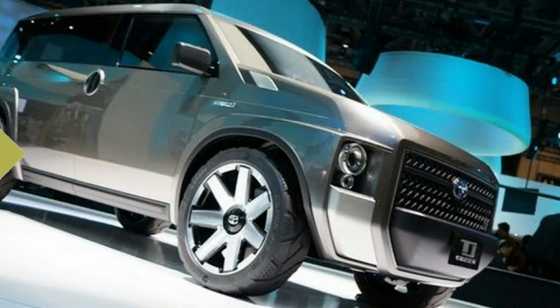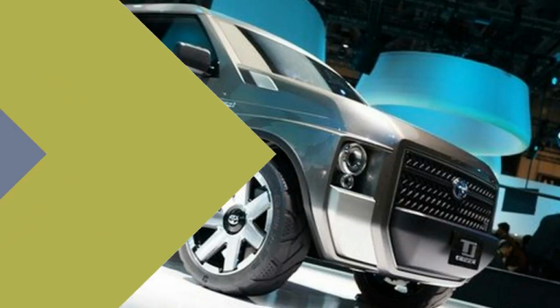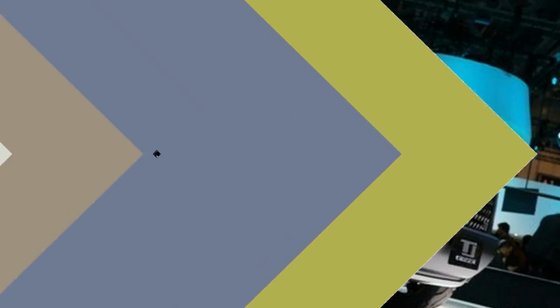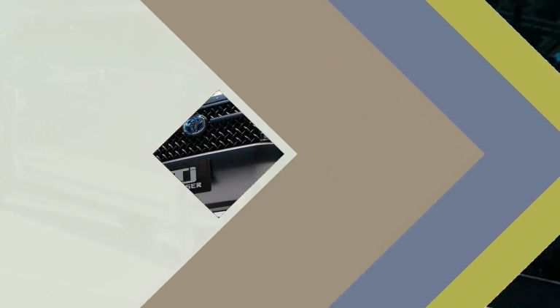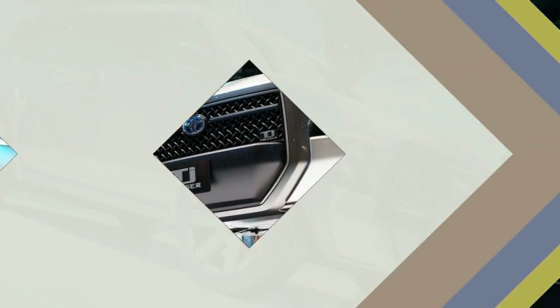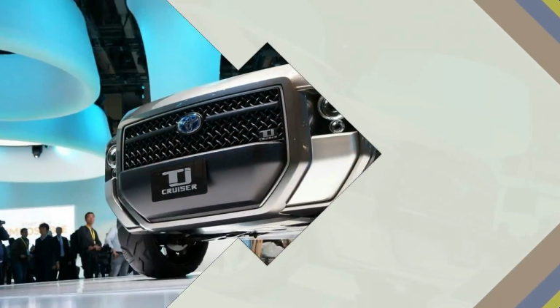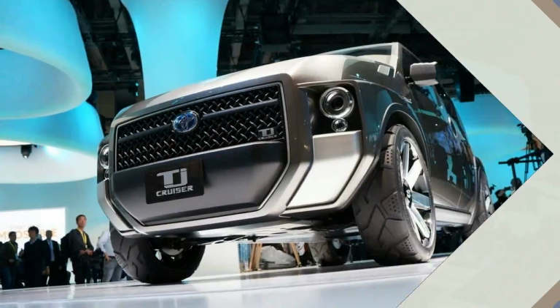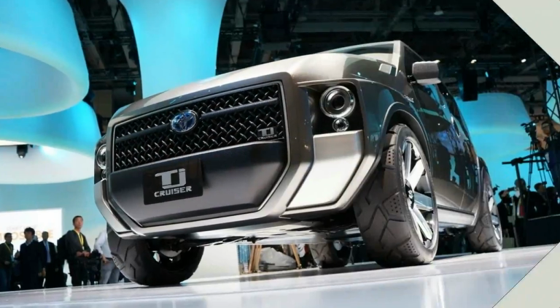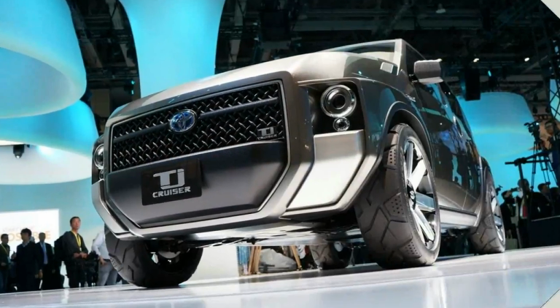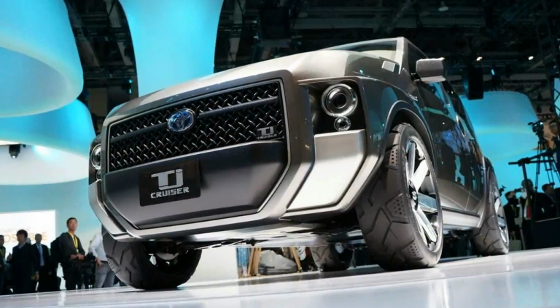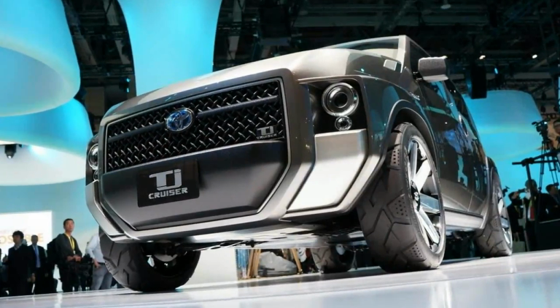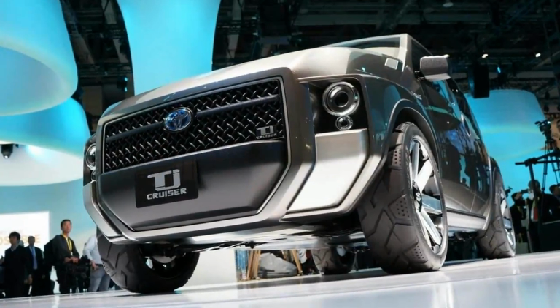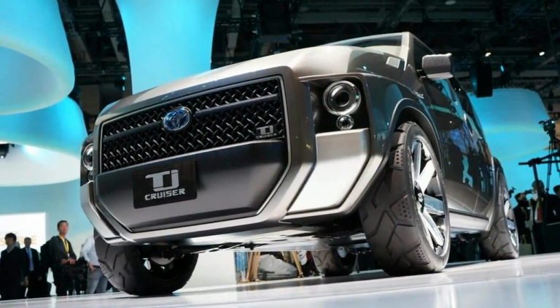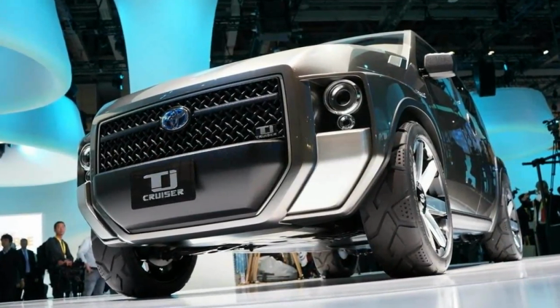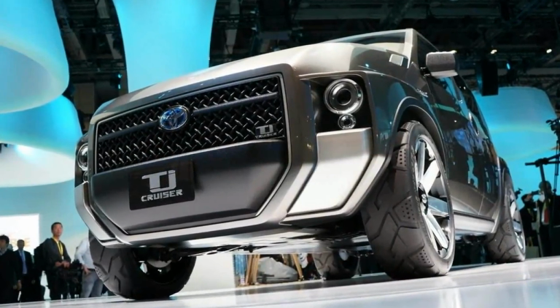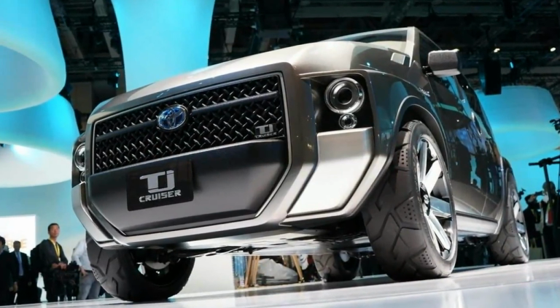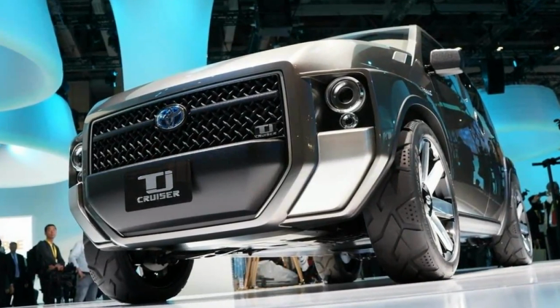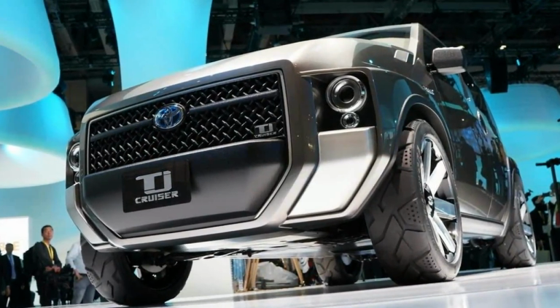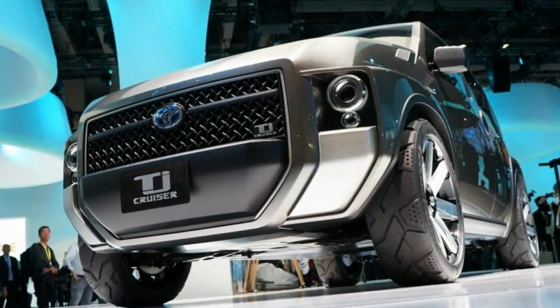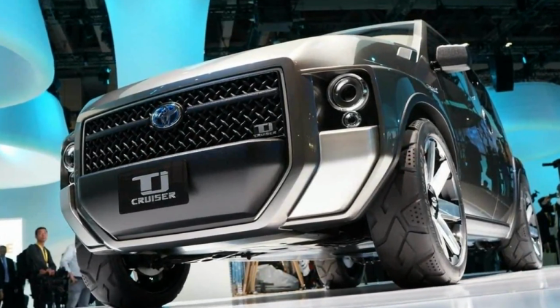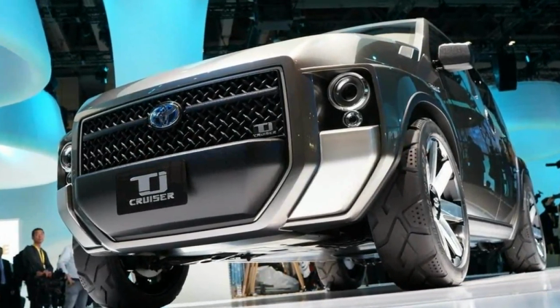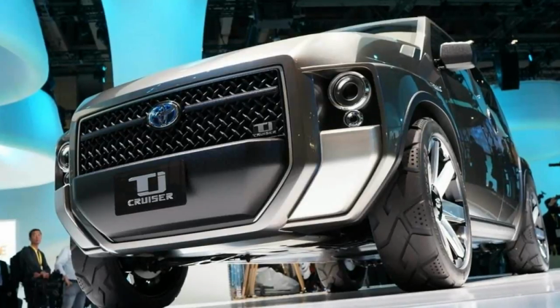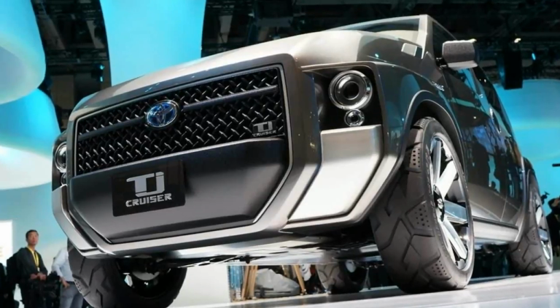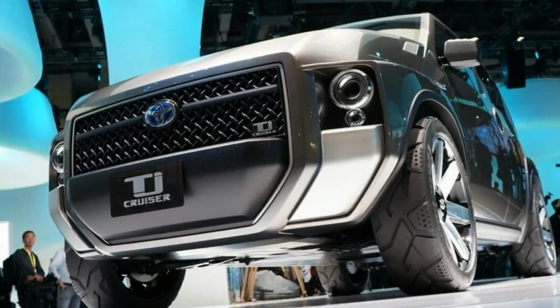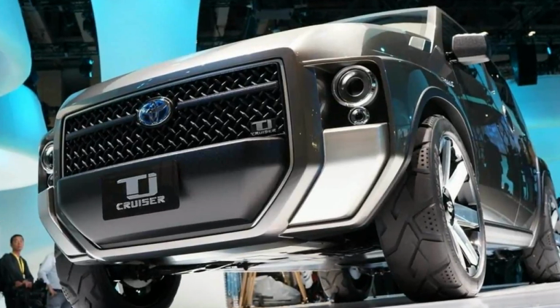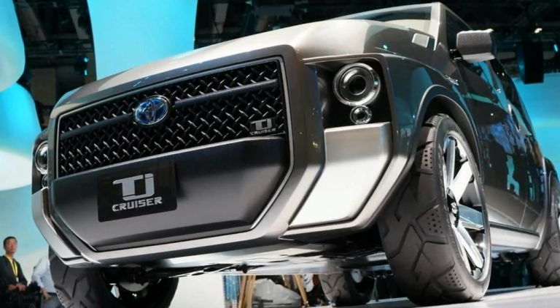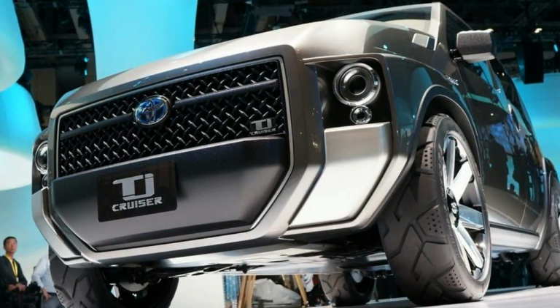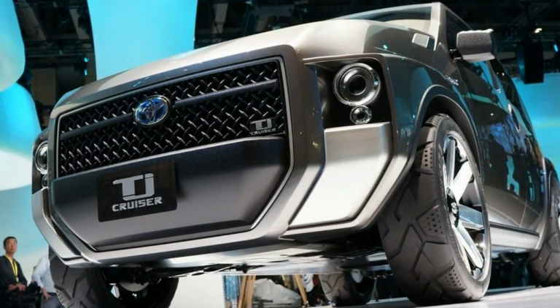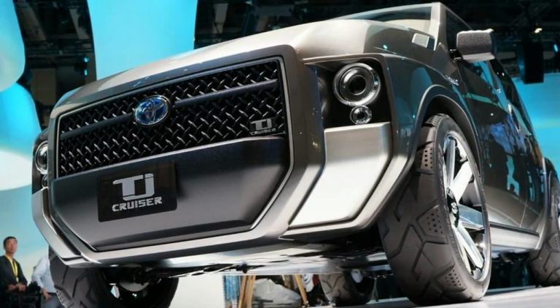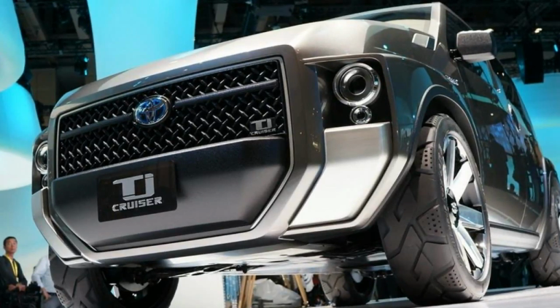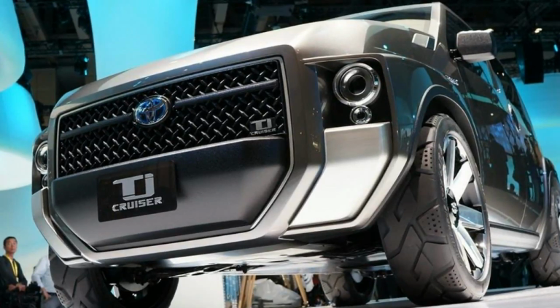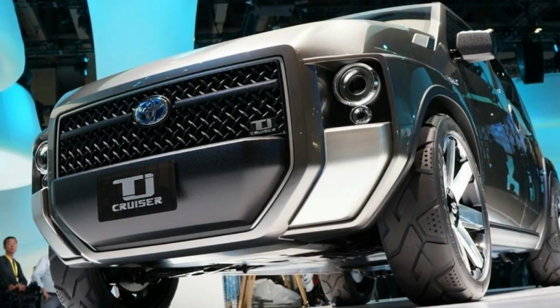According to Takeuchi, enter the TJ Cruiser, which has the luggage capacity of a van and the design of an SUV.